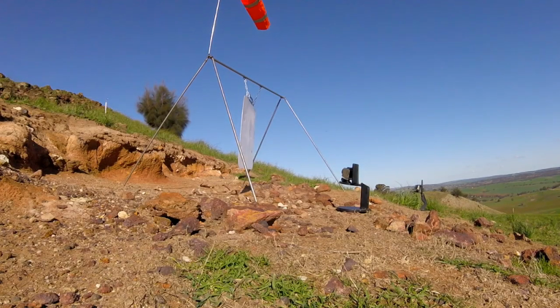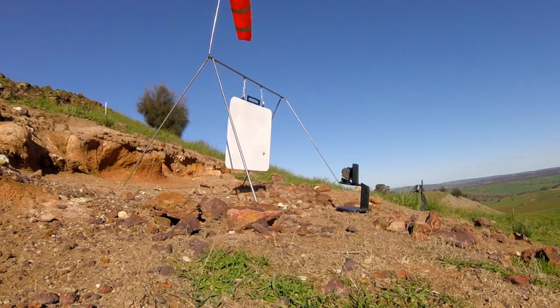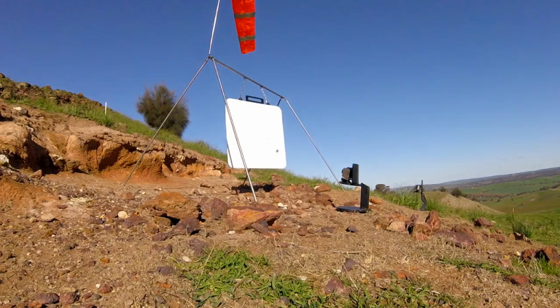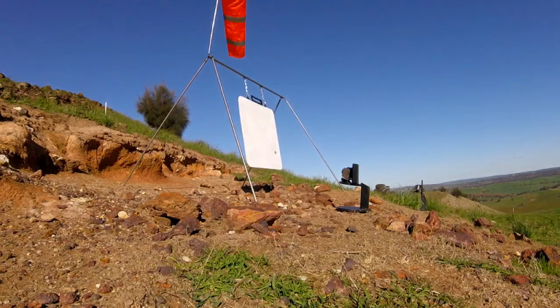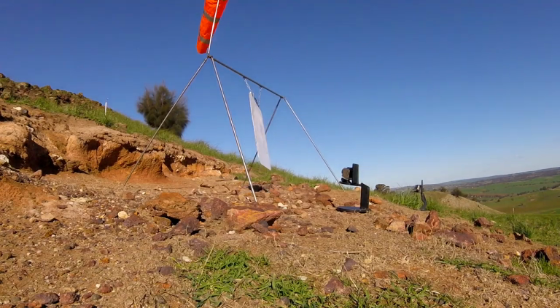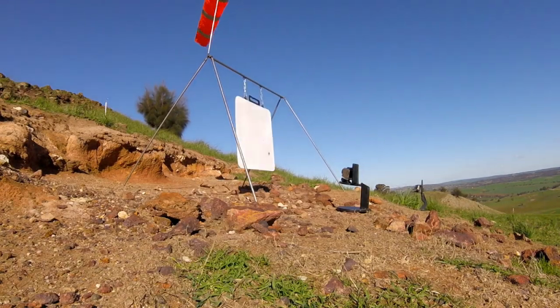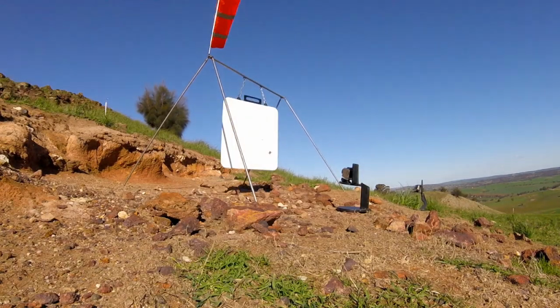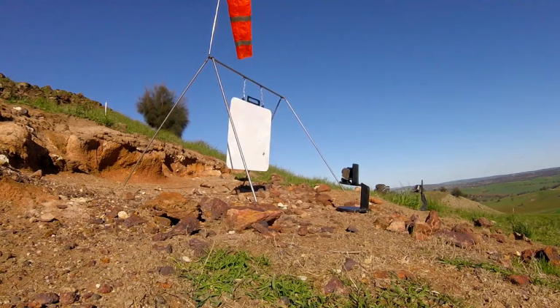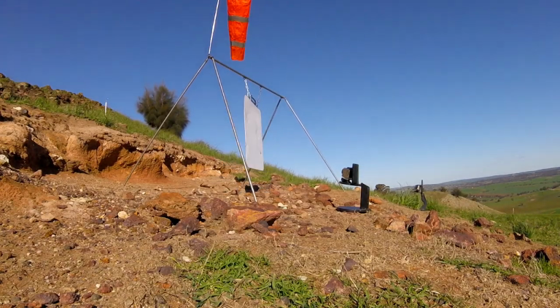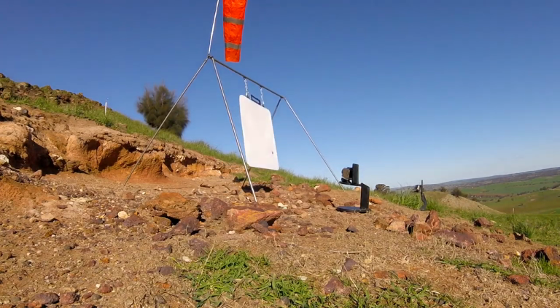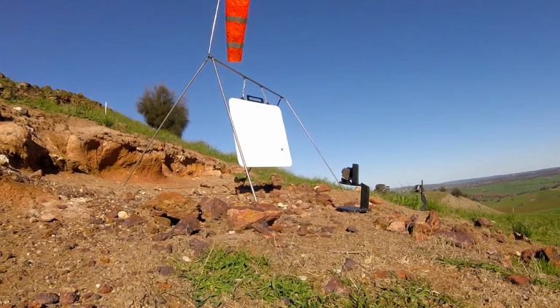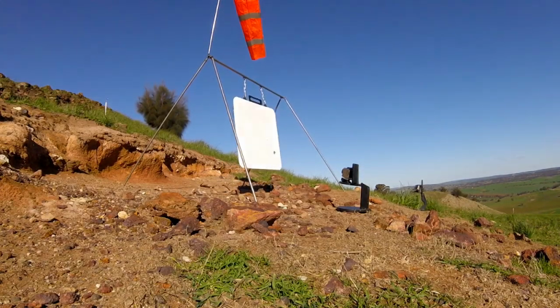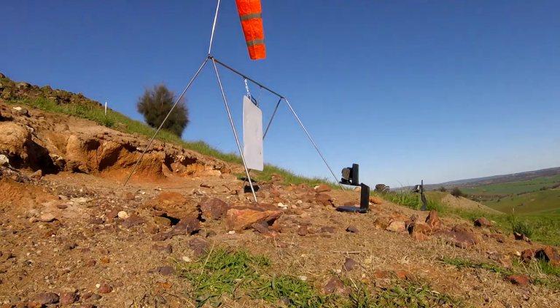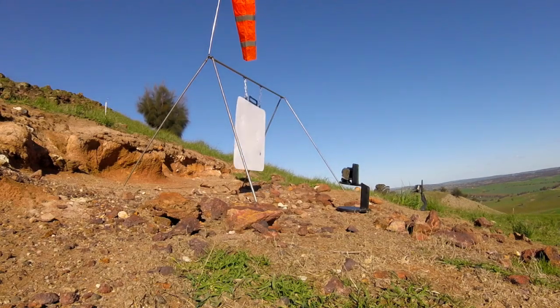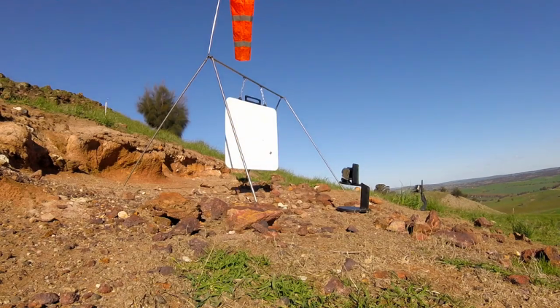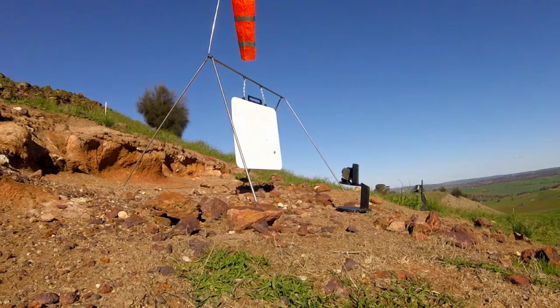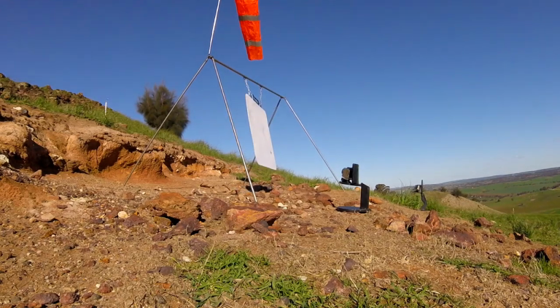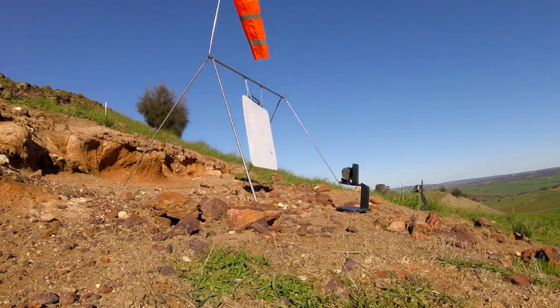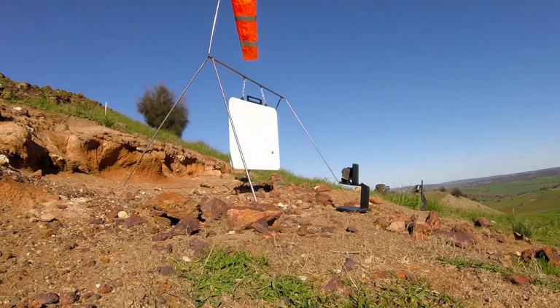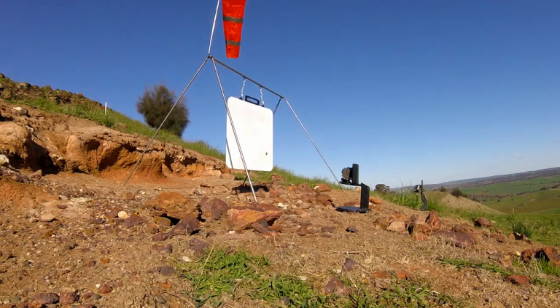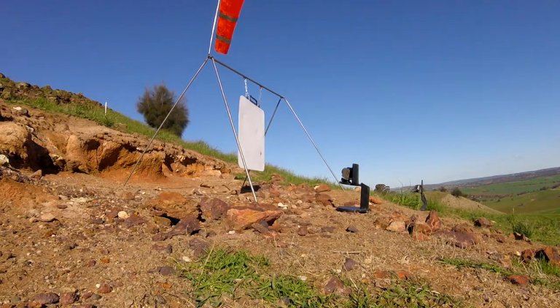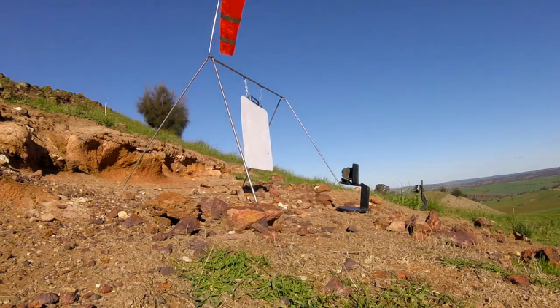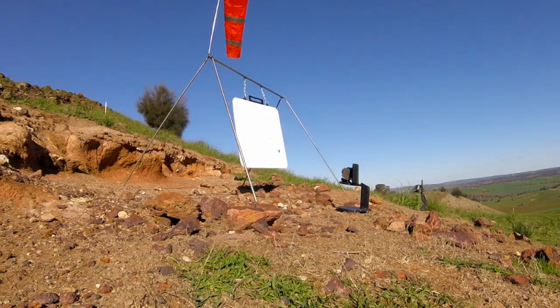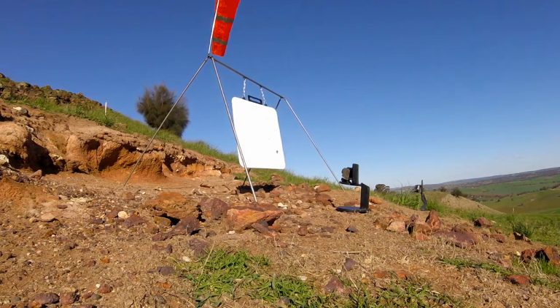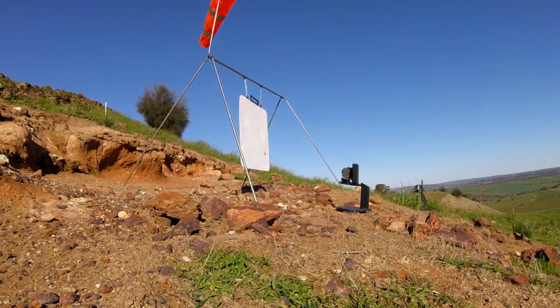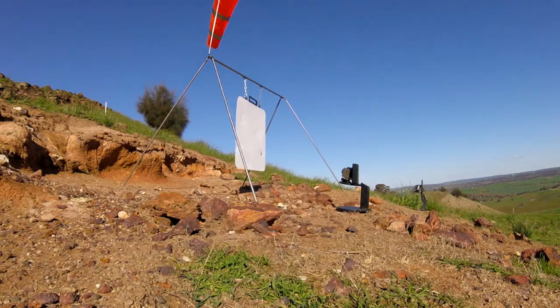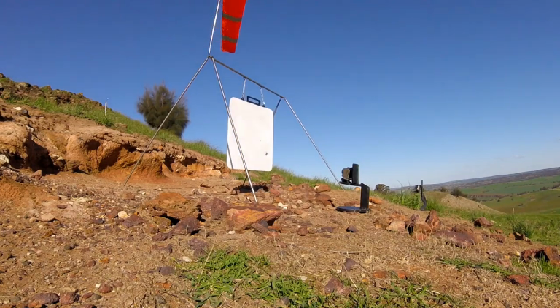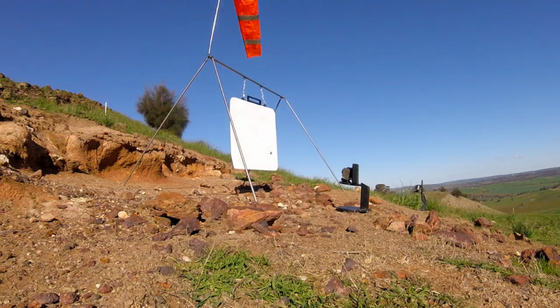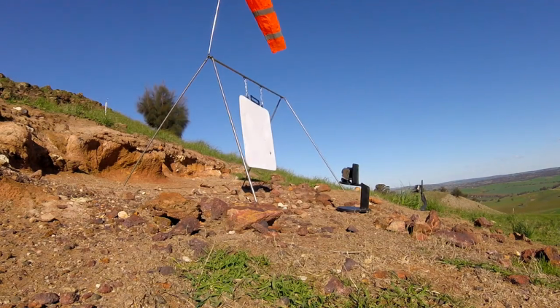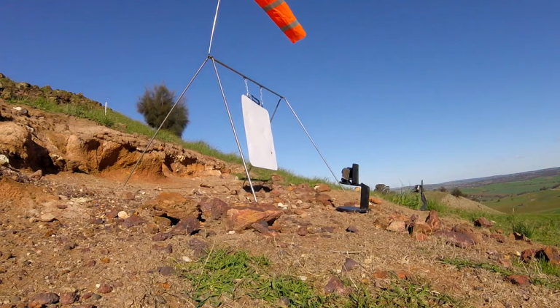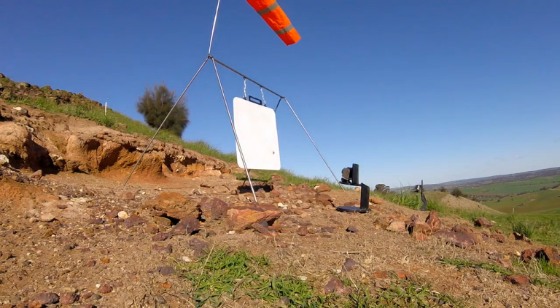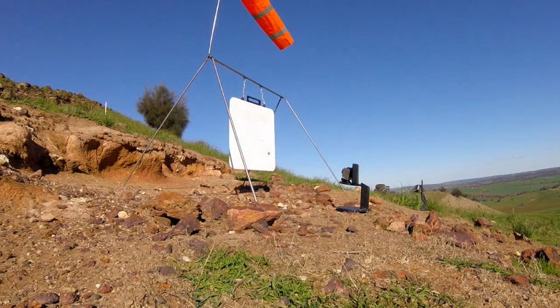Yep, hit — bottom right, on play. Well, easy. Let's see if we can follow up with a bit more like that.